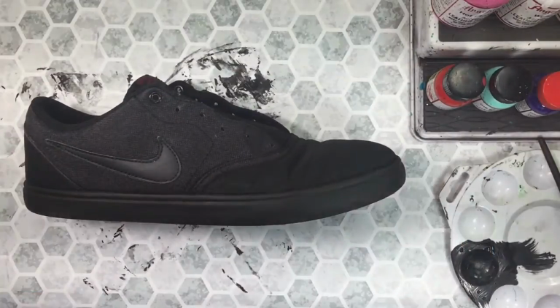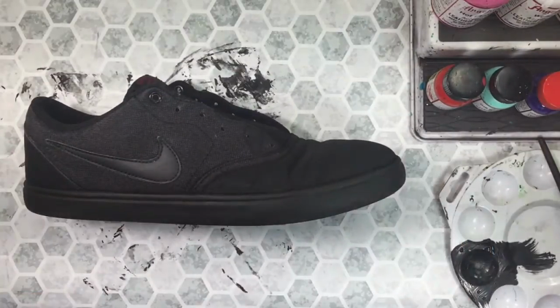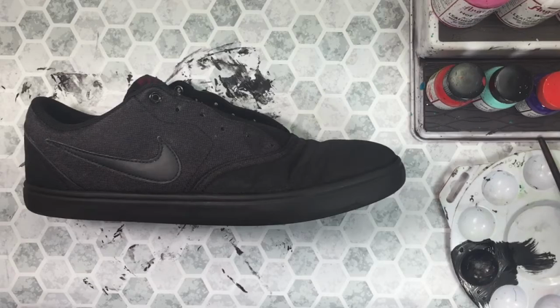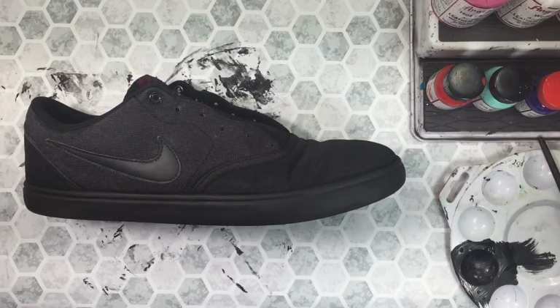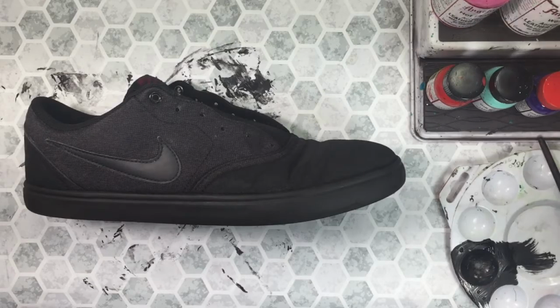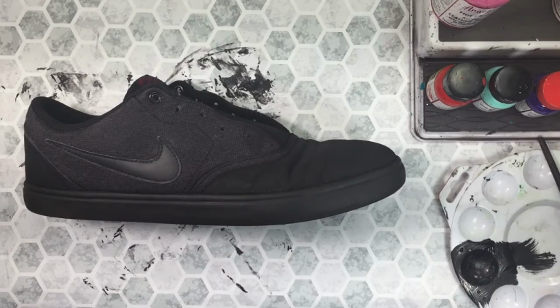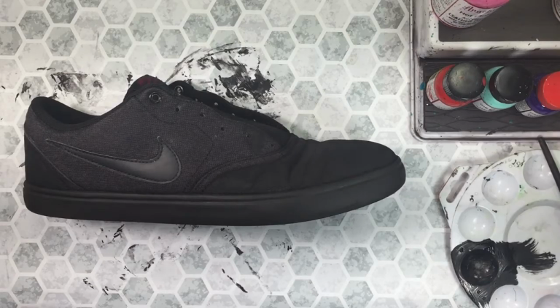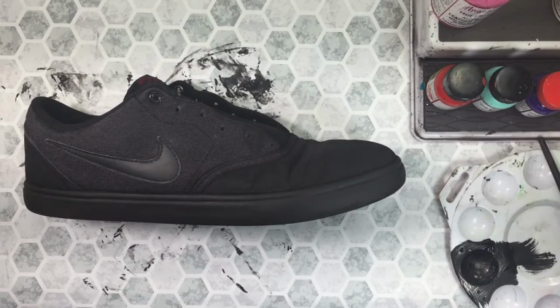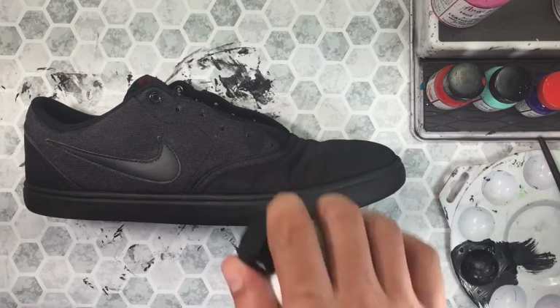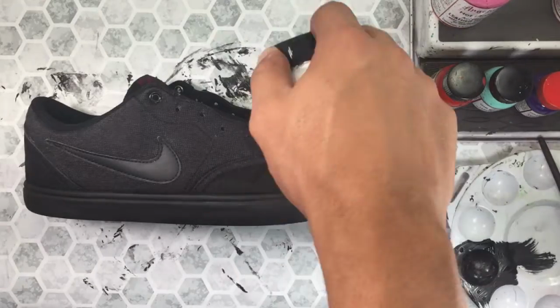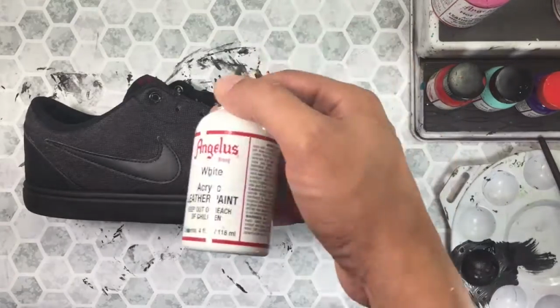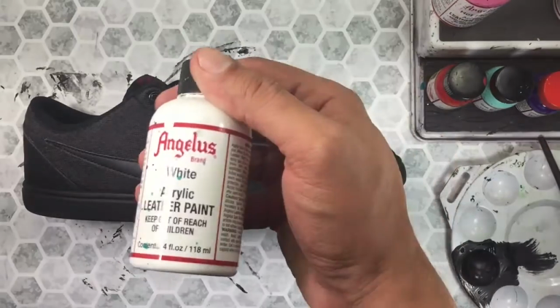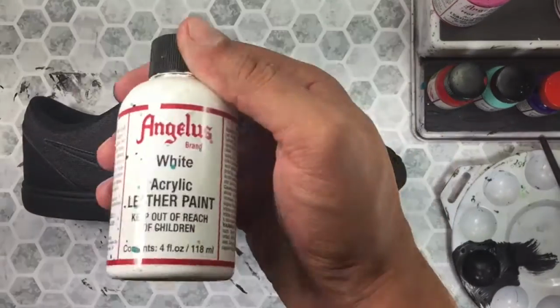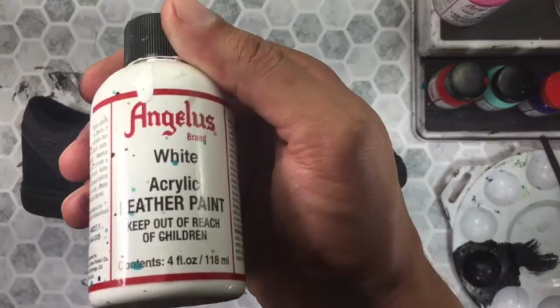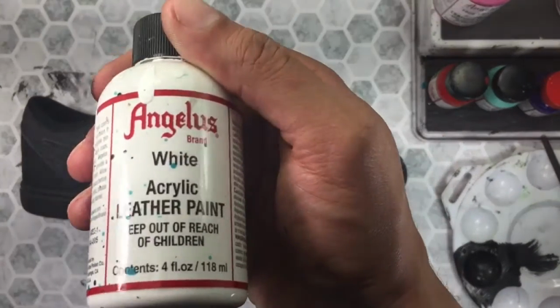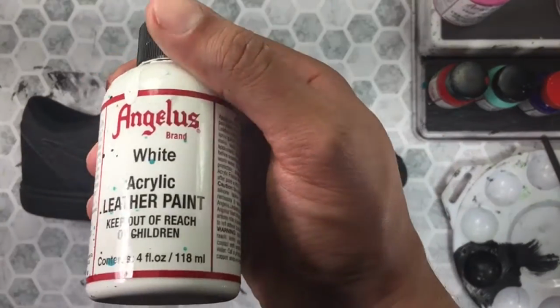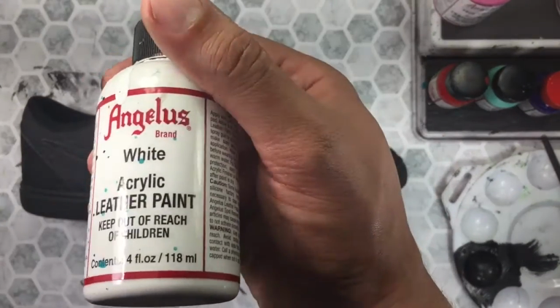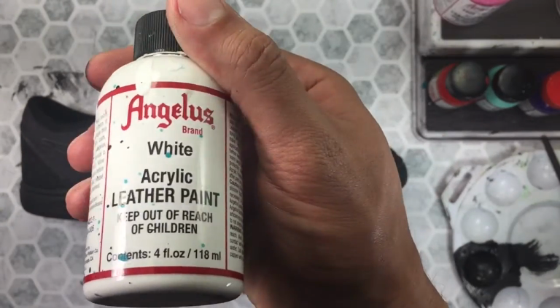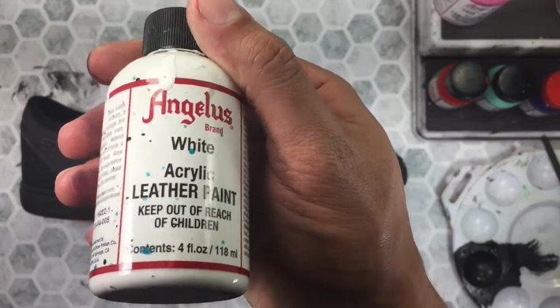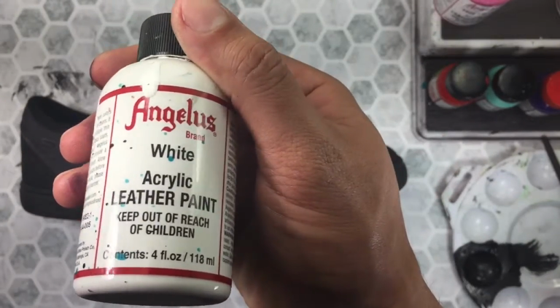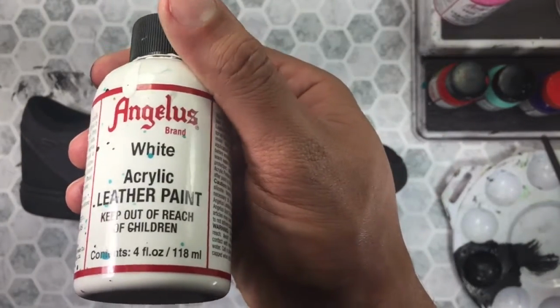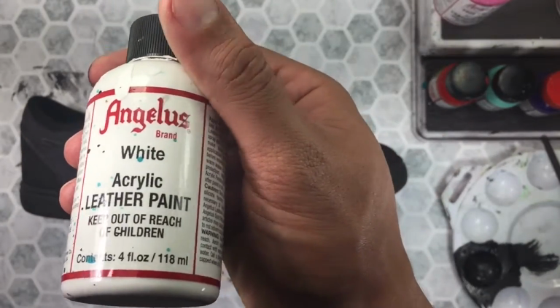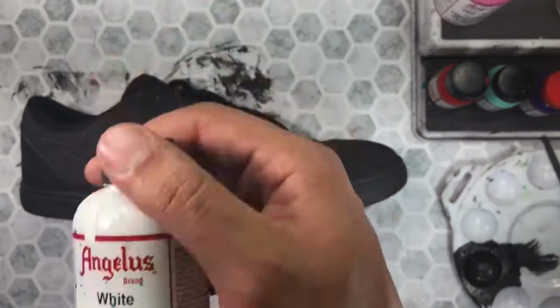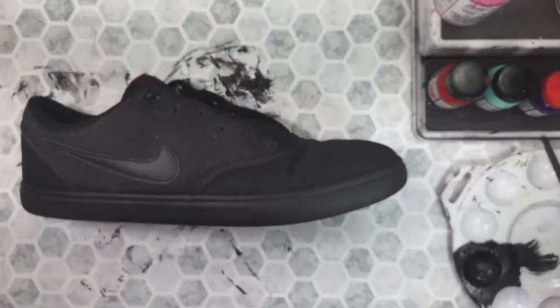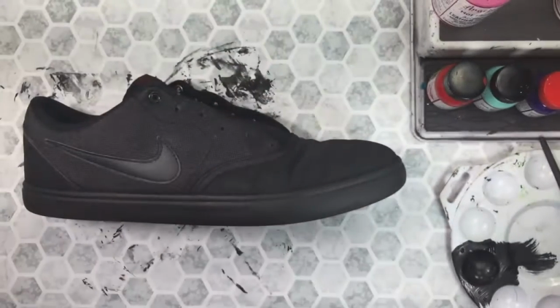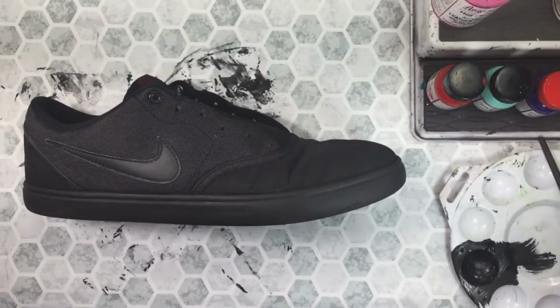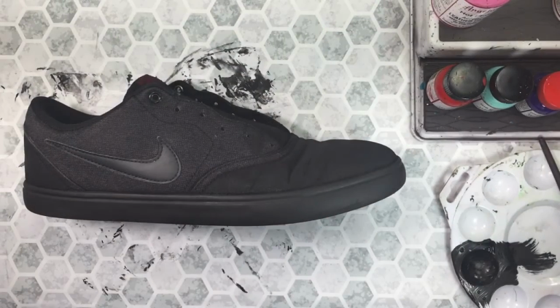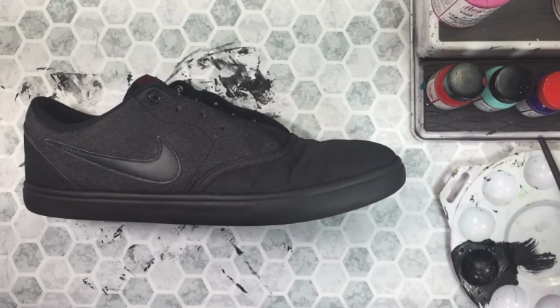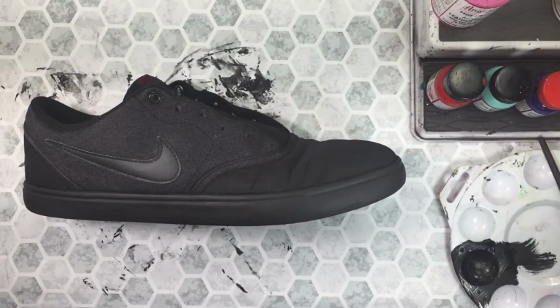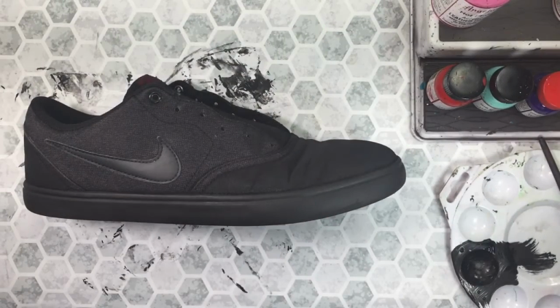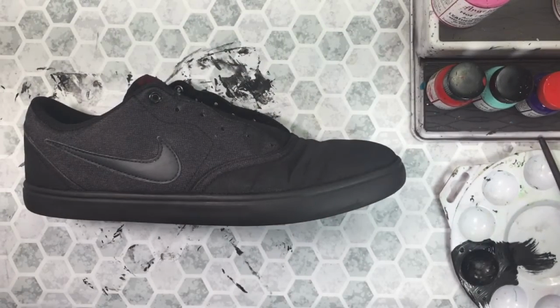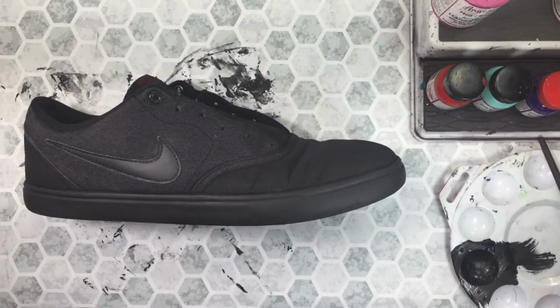Next, to prep the shoe to receive the glow-in-the-dark paint, we'll lay down a layer of Angela's white paint.